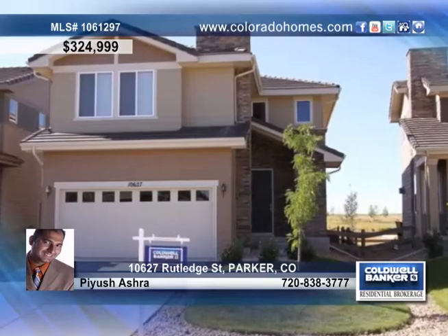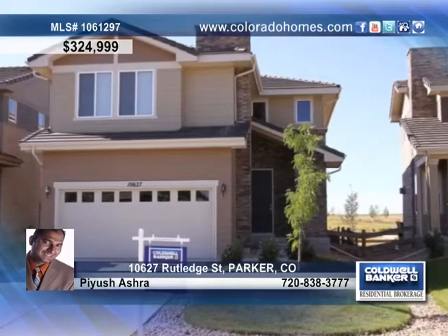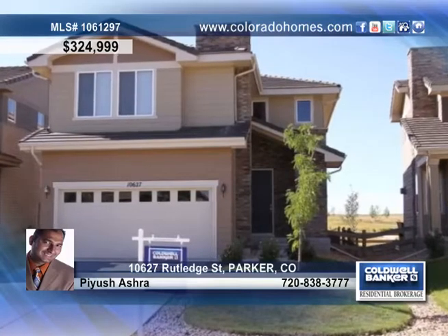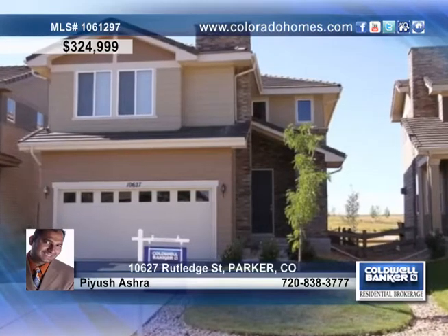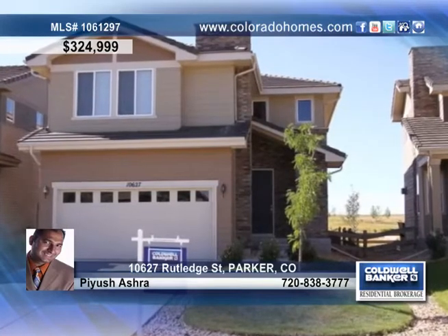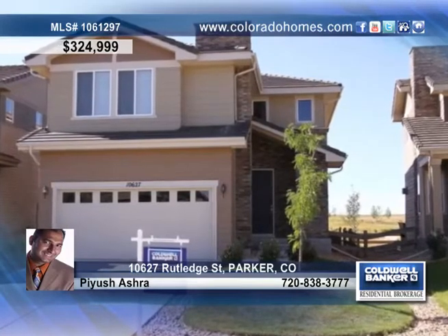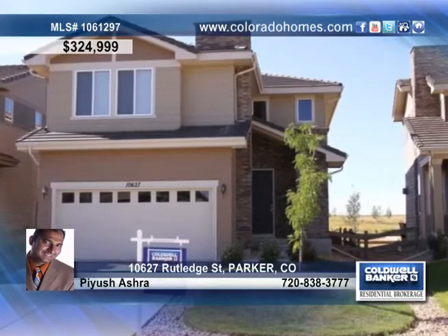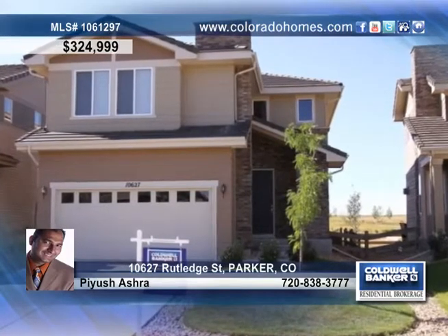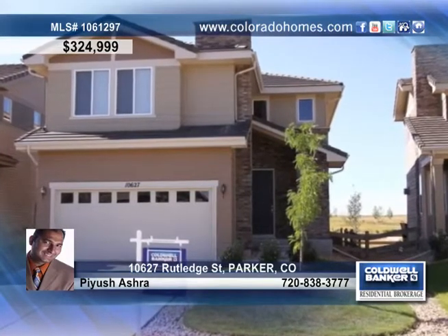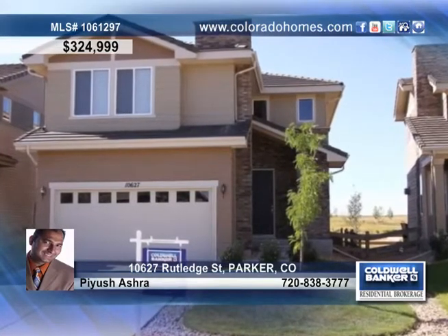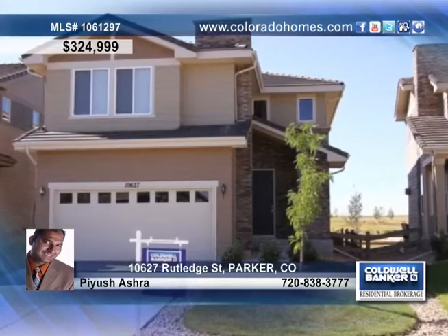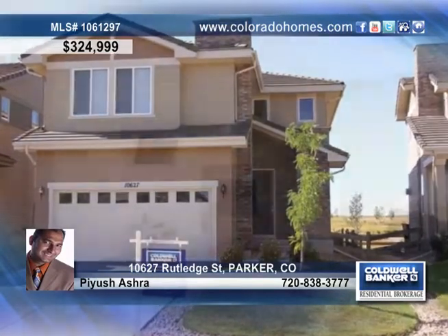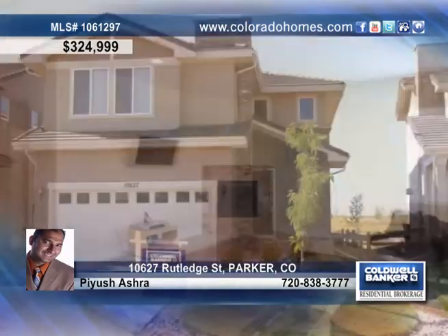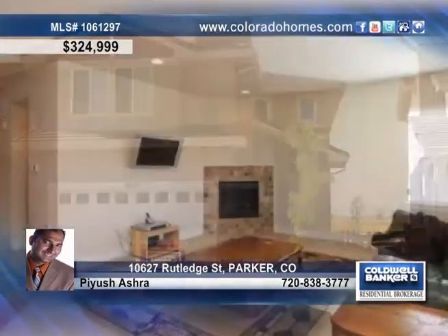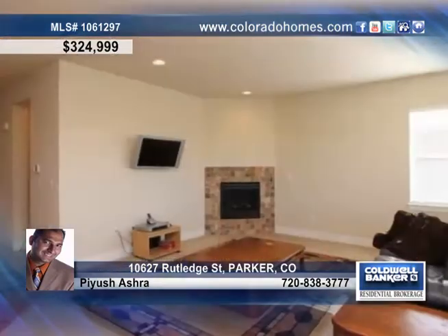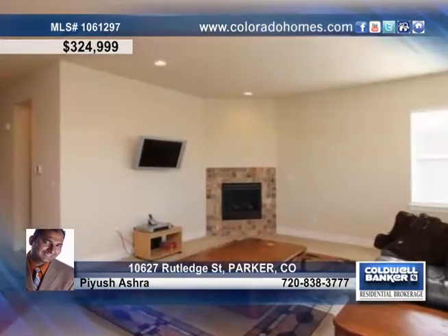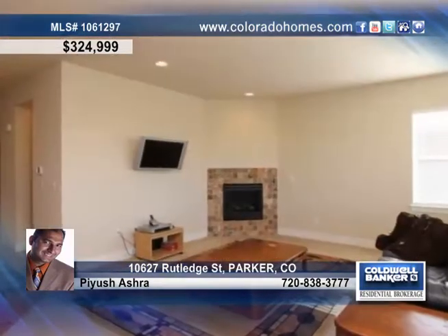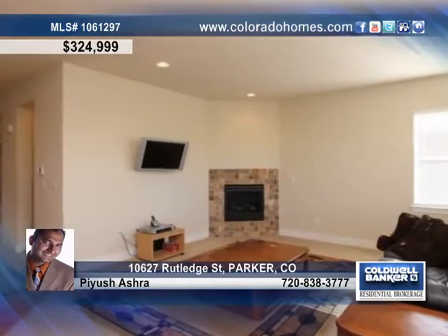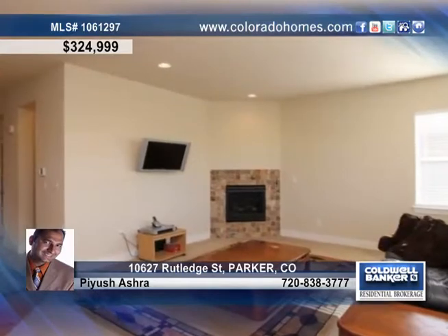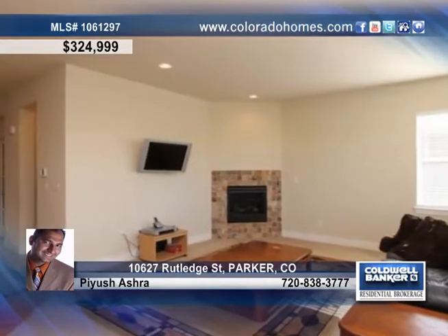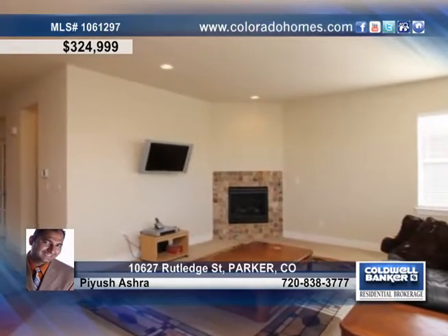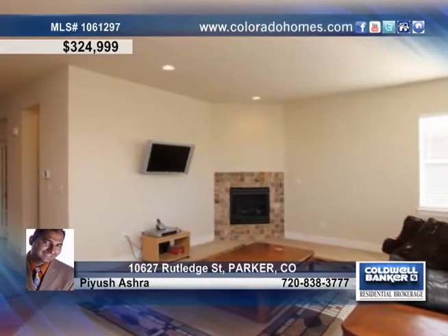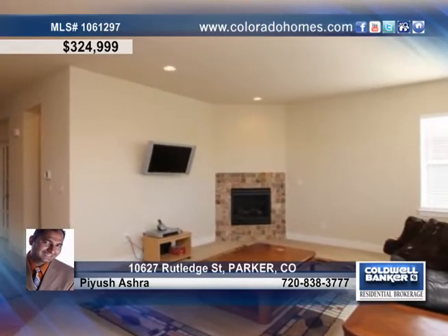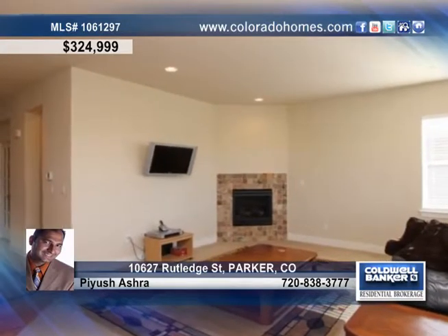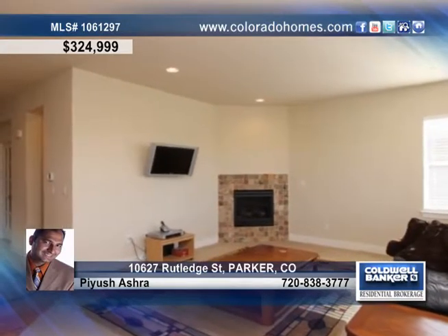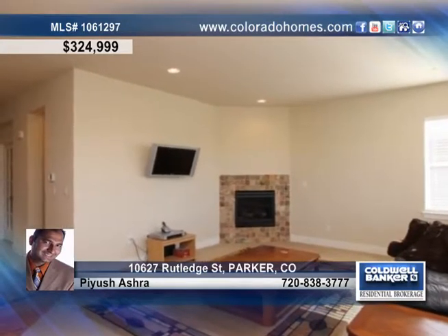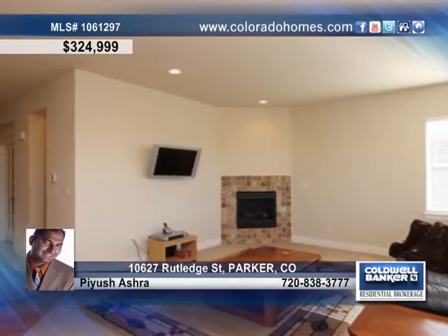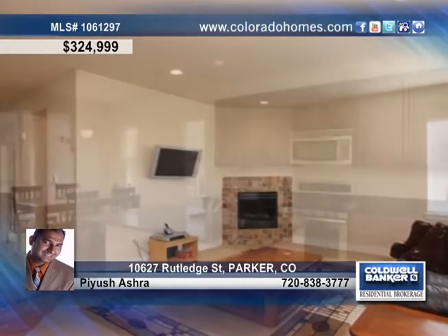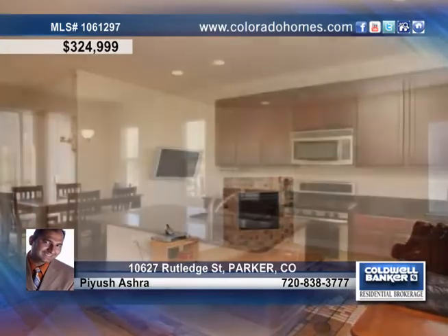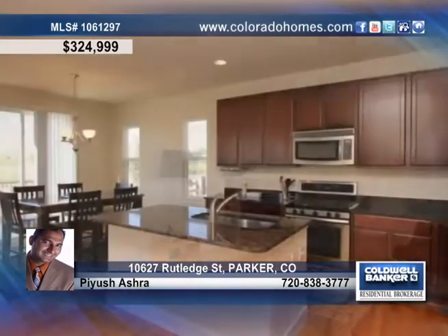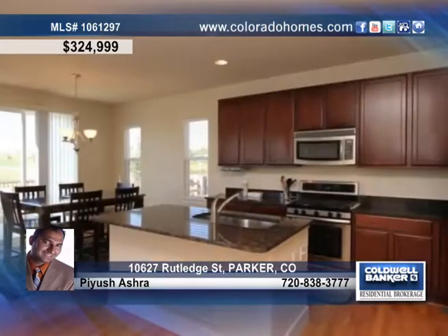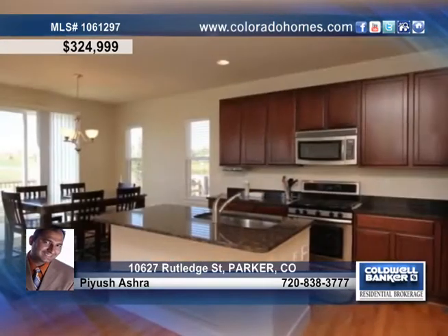You'll be amazed with this well-maintained three-bedroom home located close to grocery stores, parks, Meadows Mall, Sky Ridge Hospital, and much more.